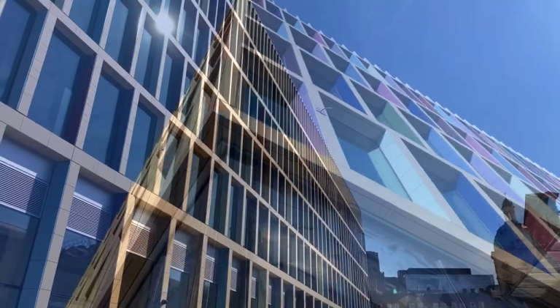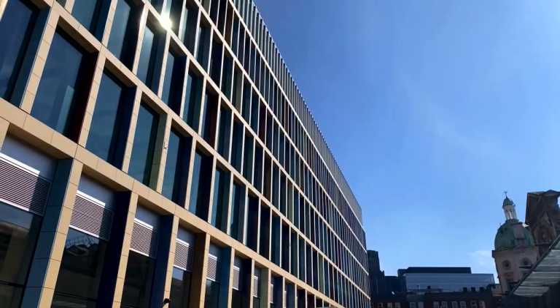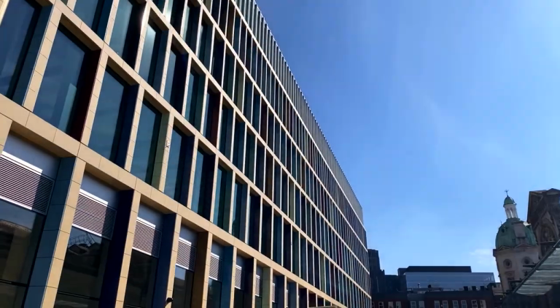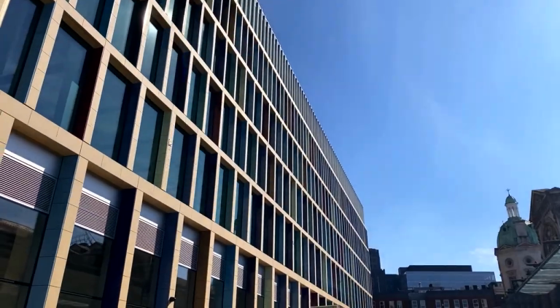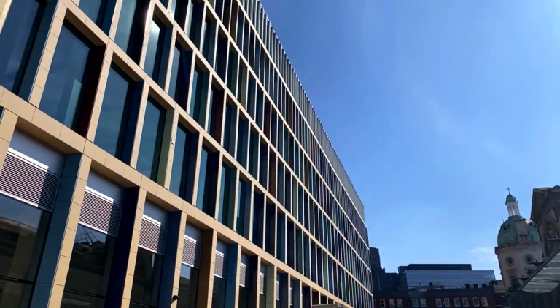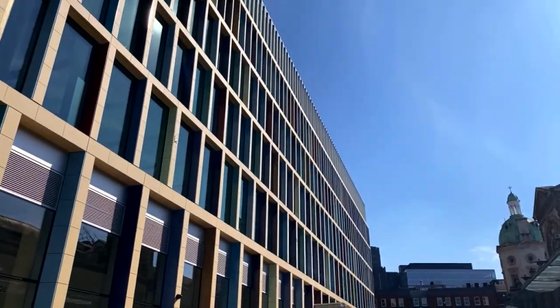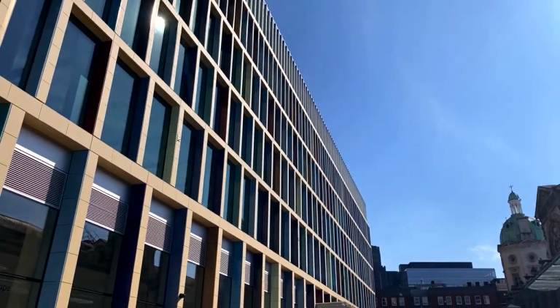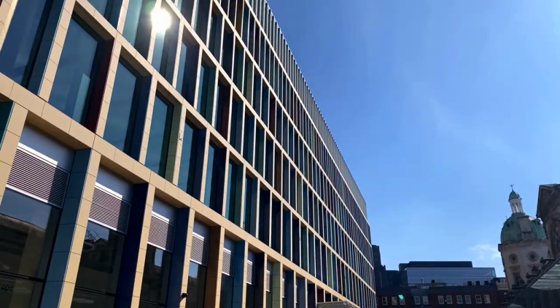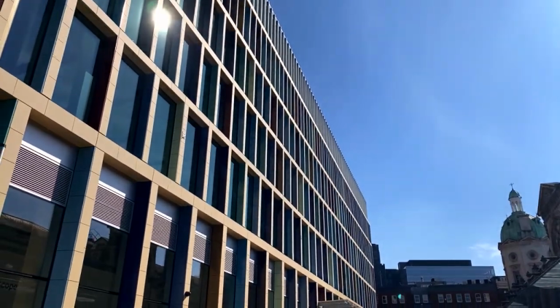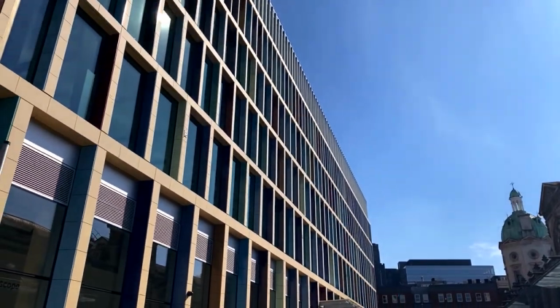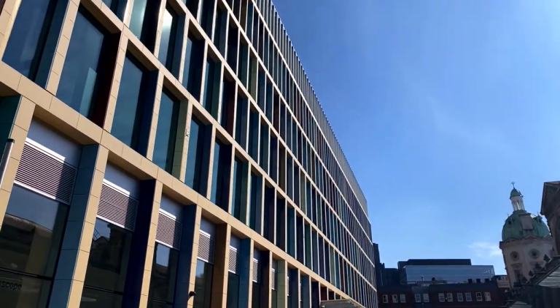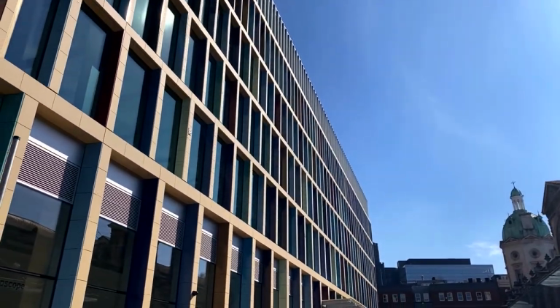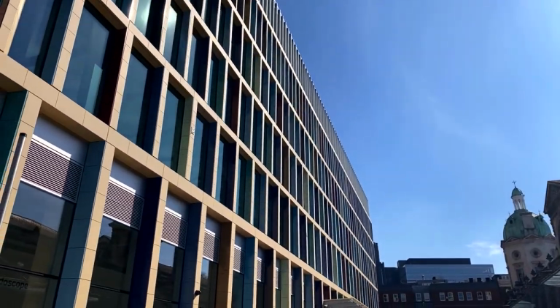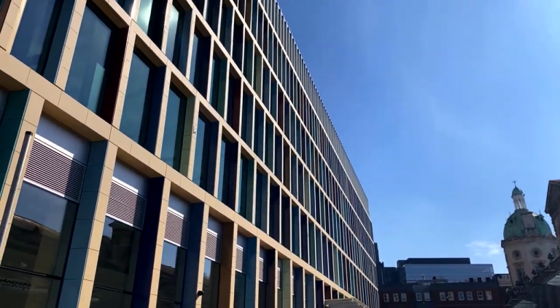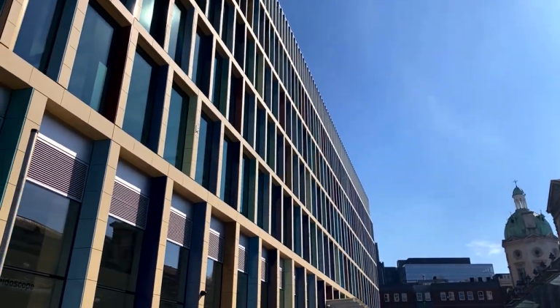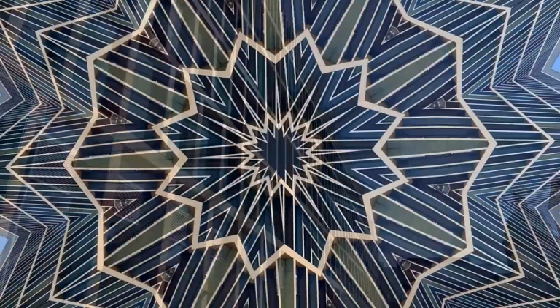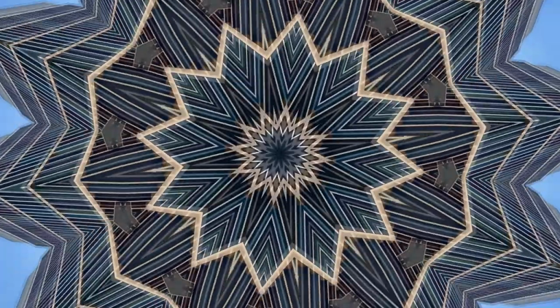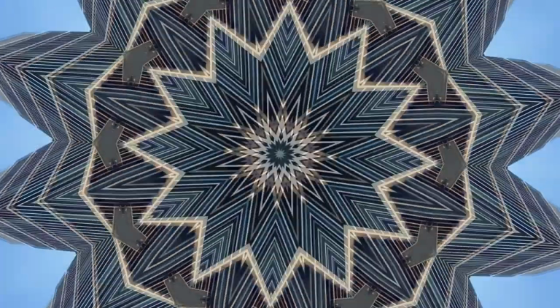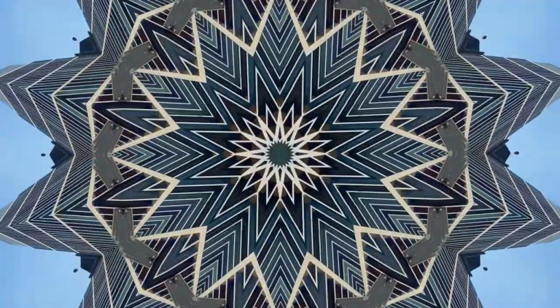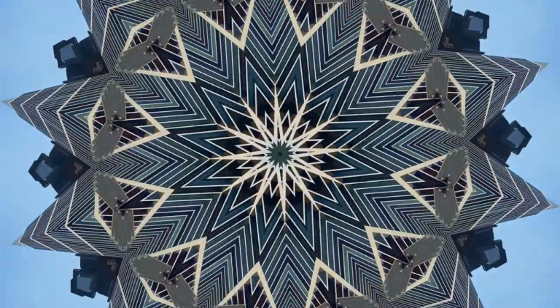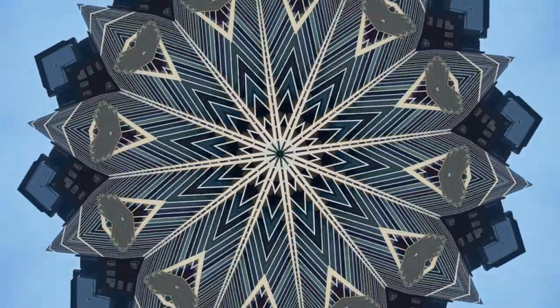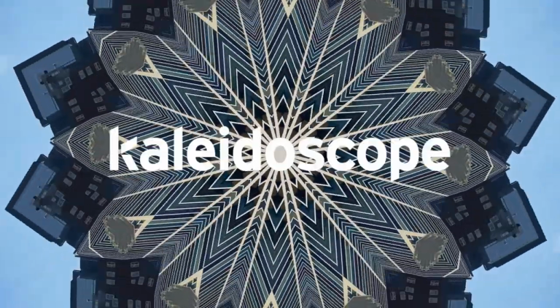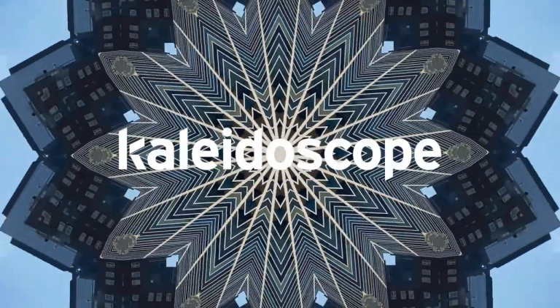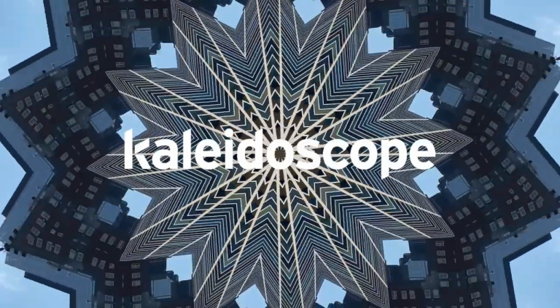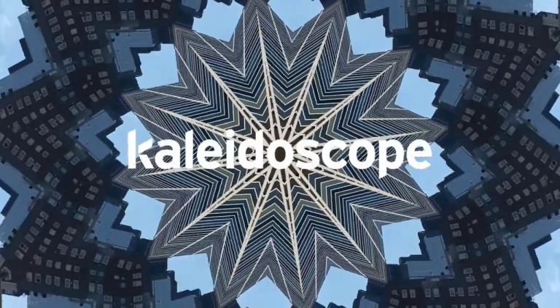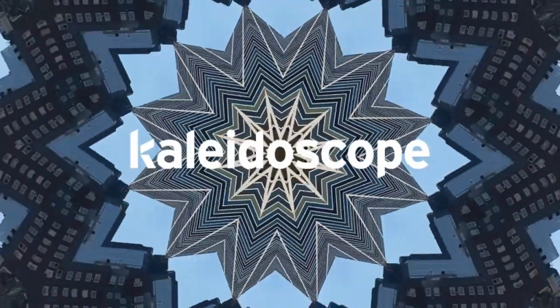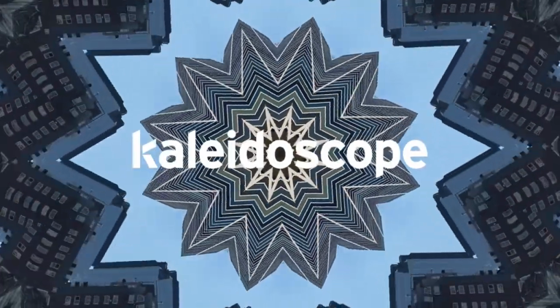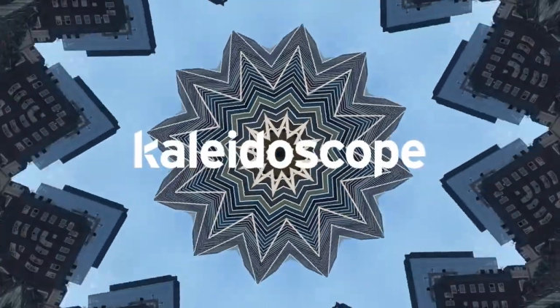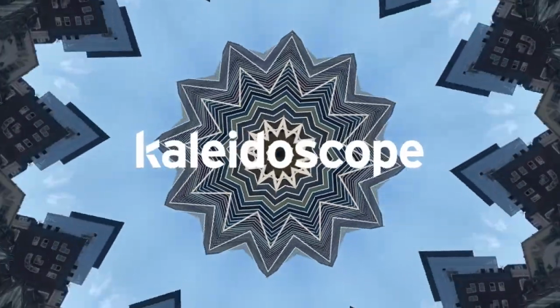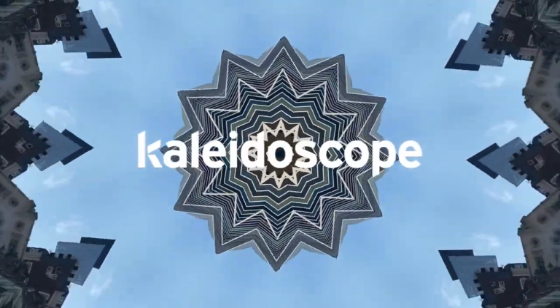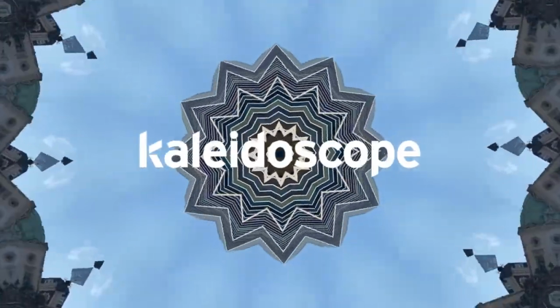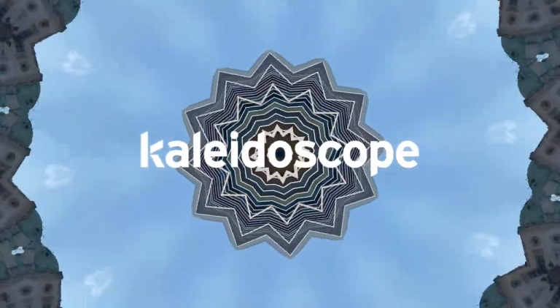Create the future you want. Kaleidoscope.